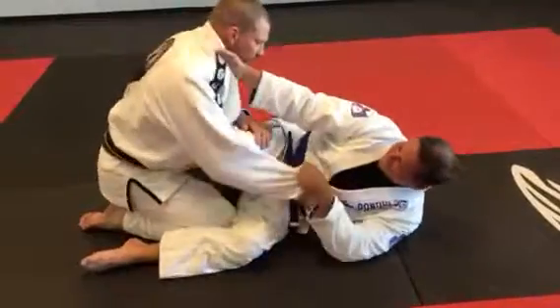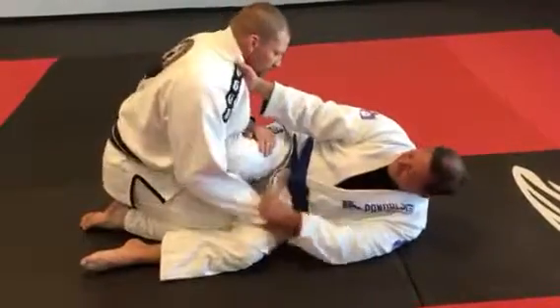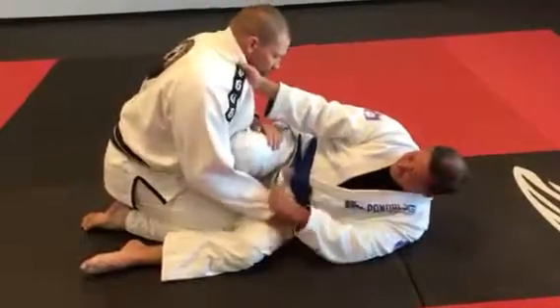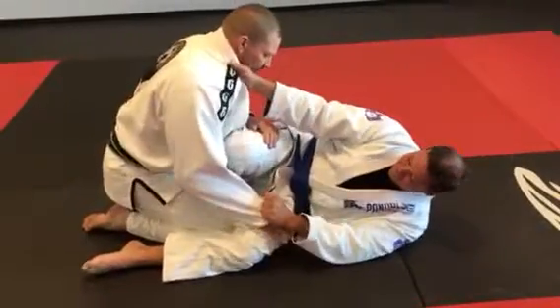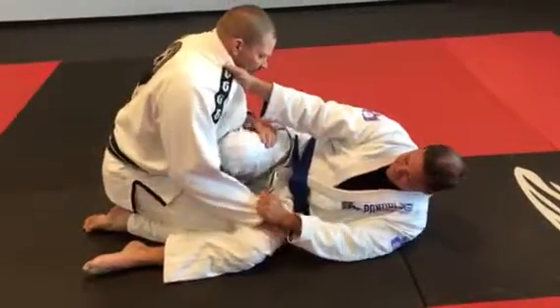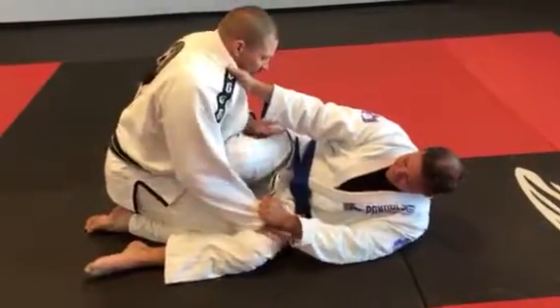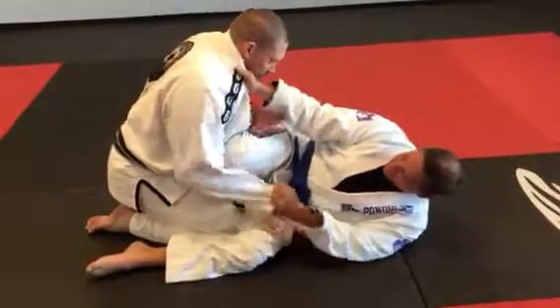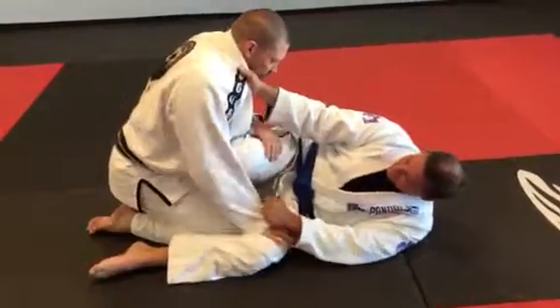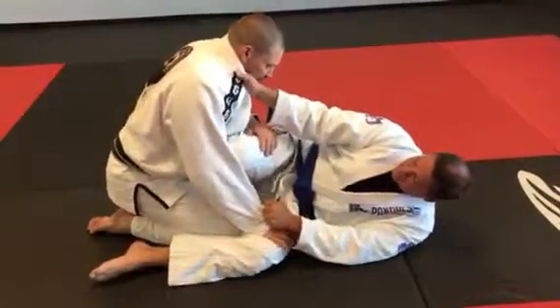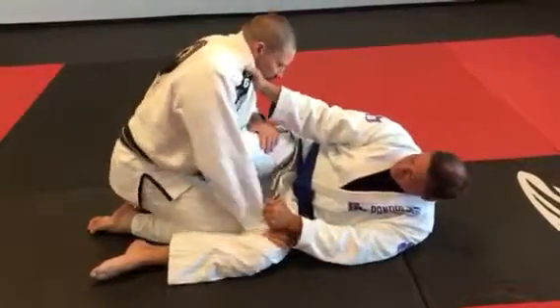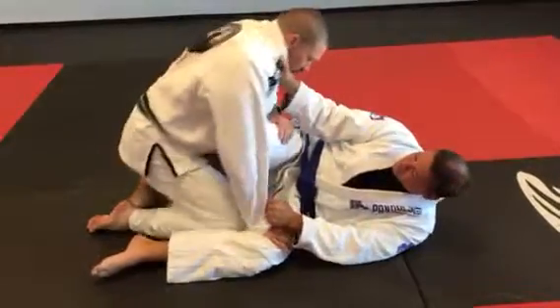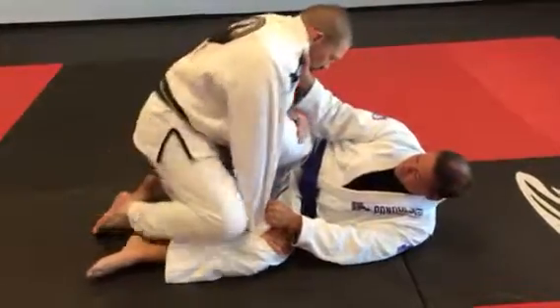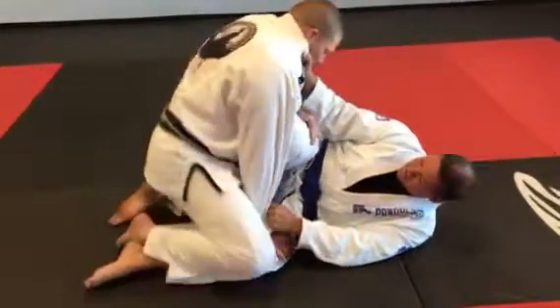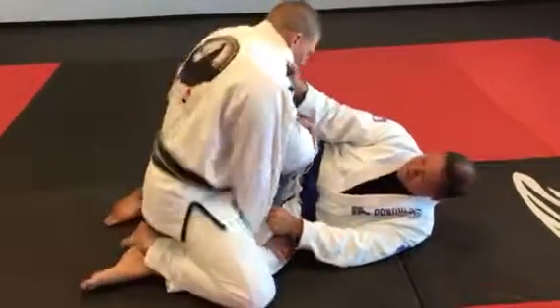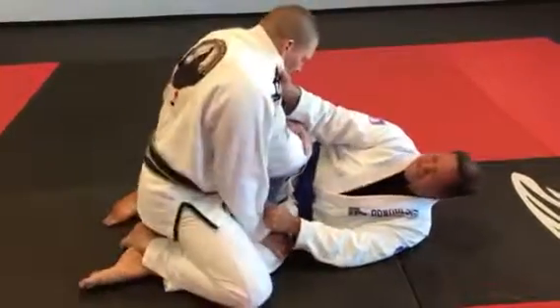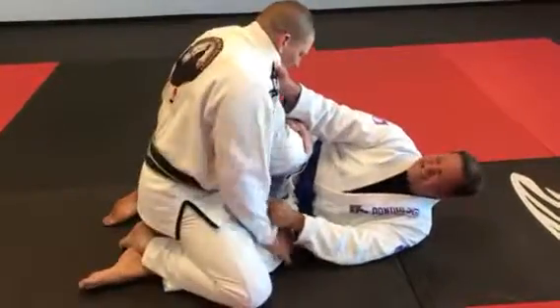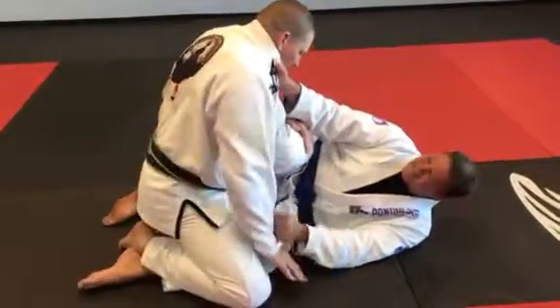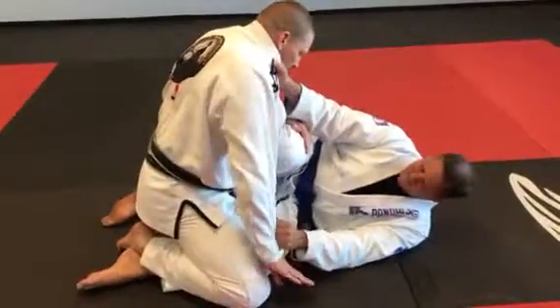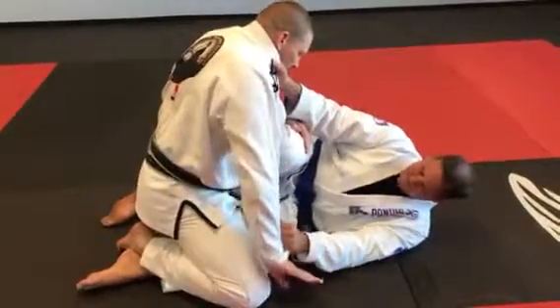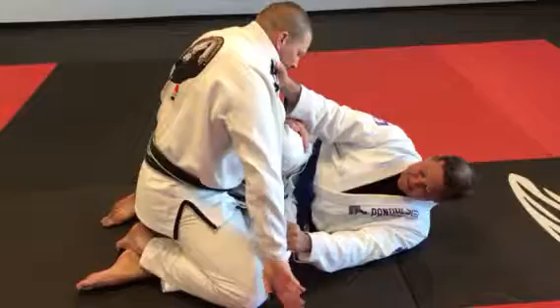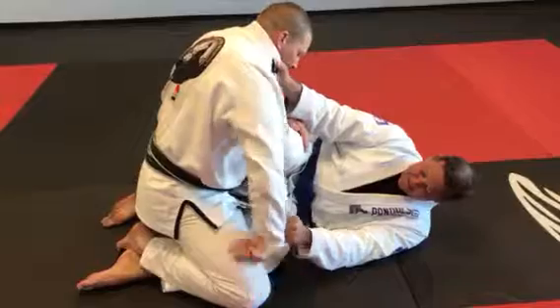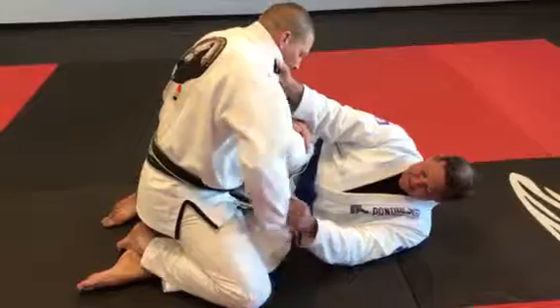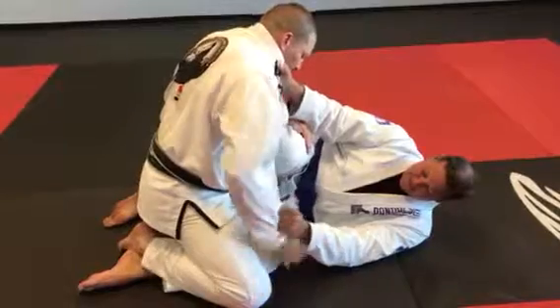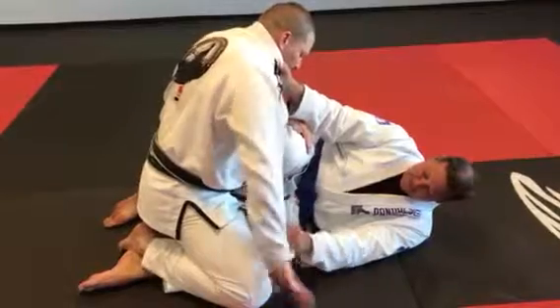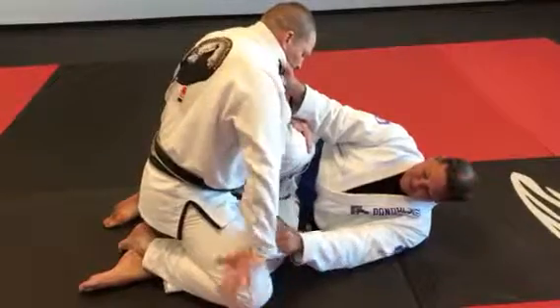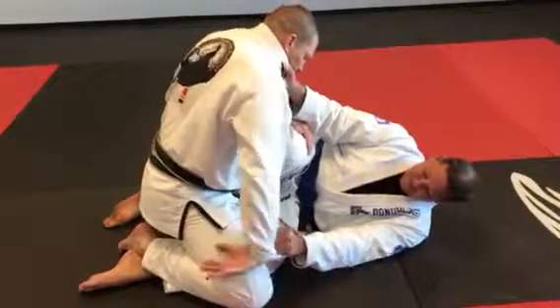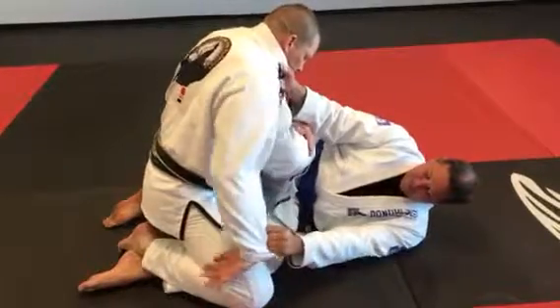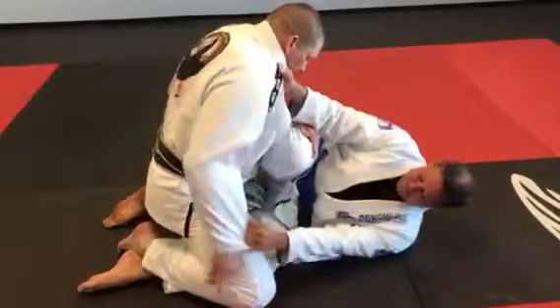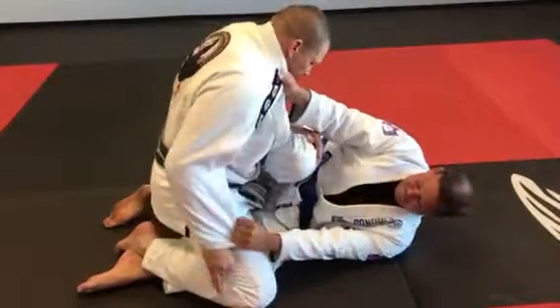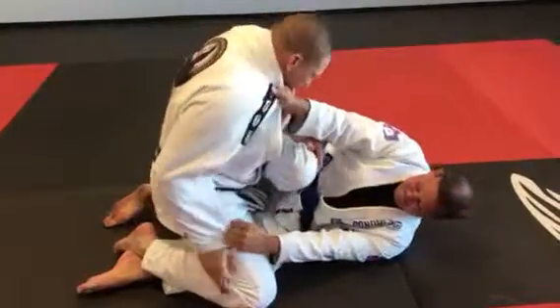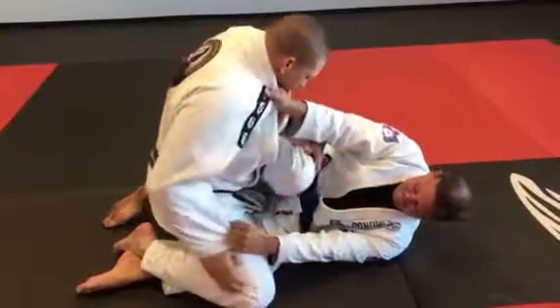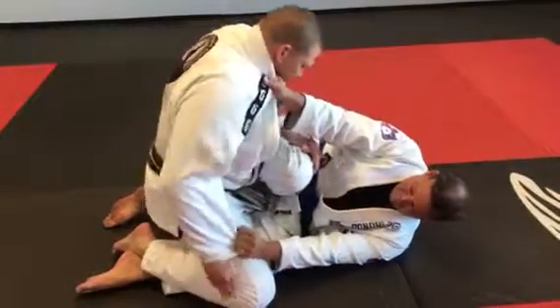Hold me tight. Good. One, two. Boom. Use your hand, roll your hand around. Break this up.